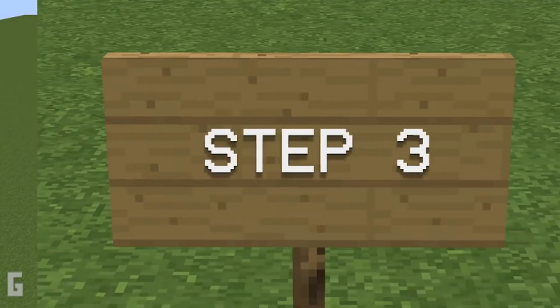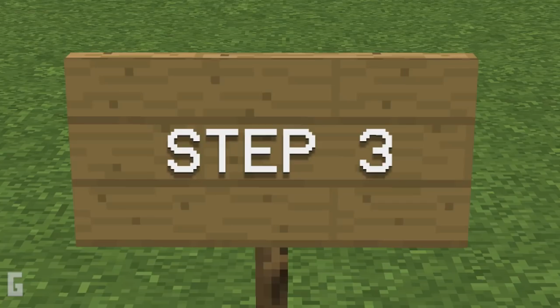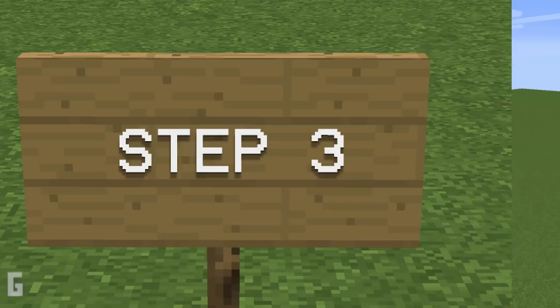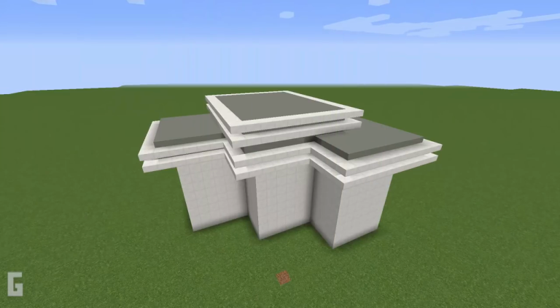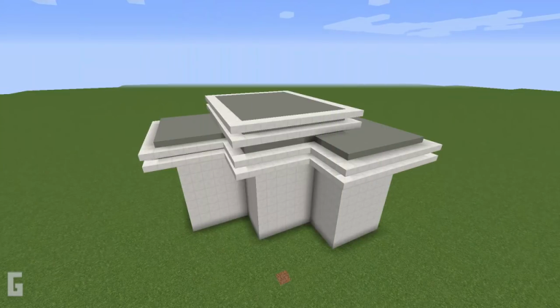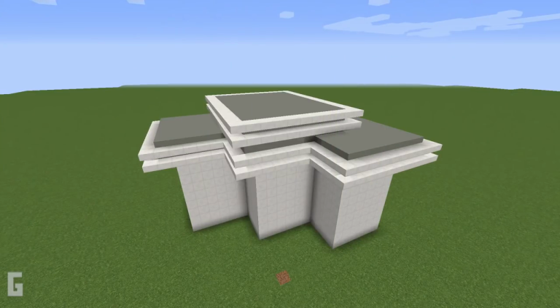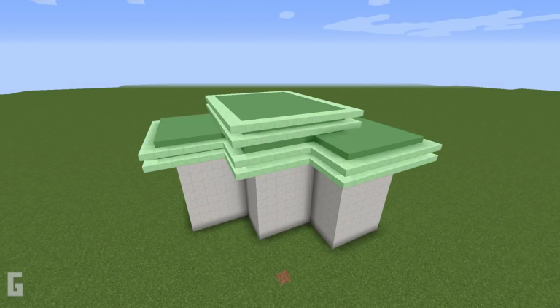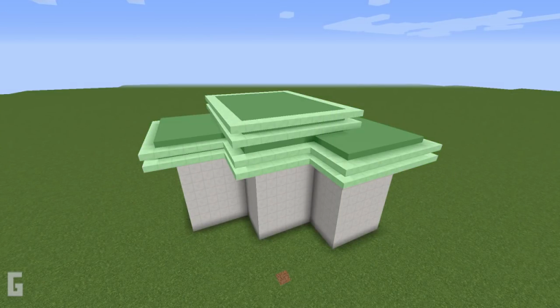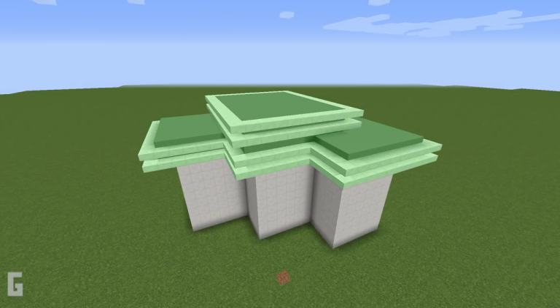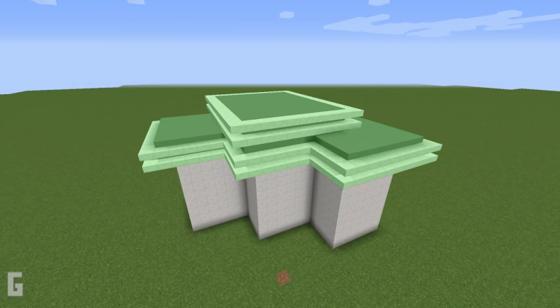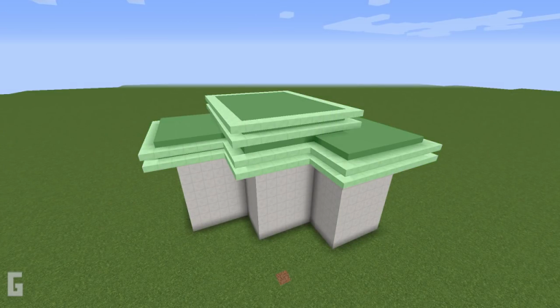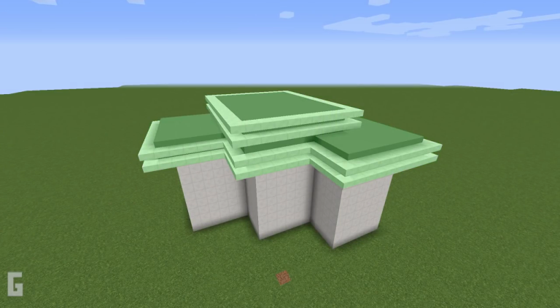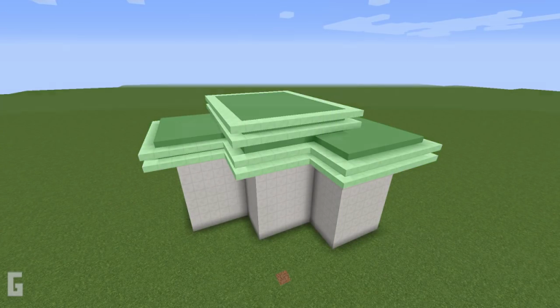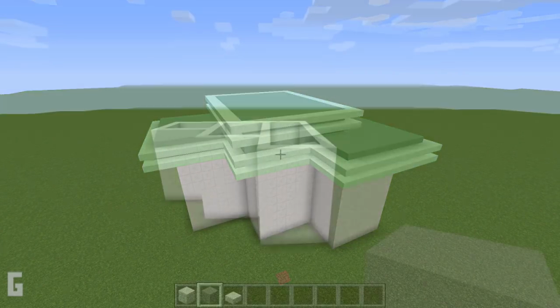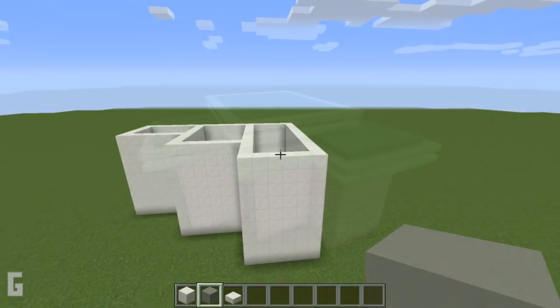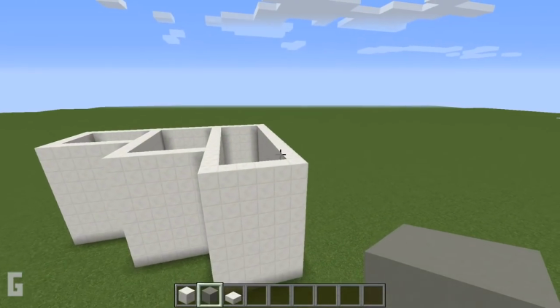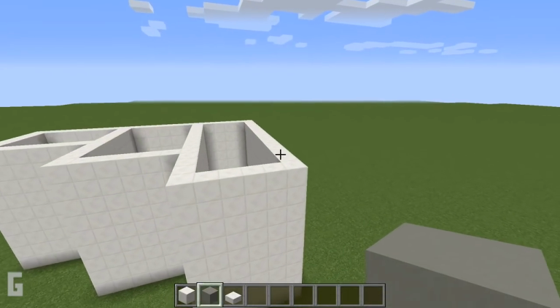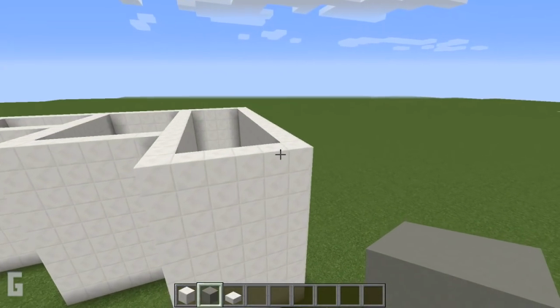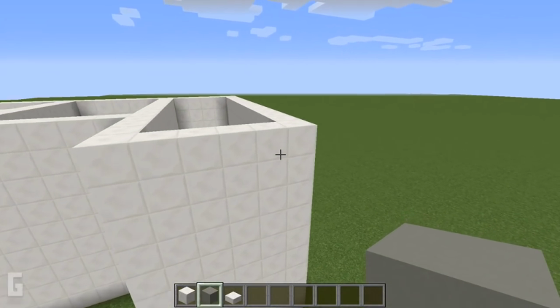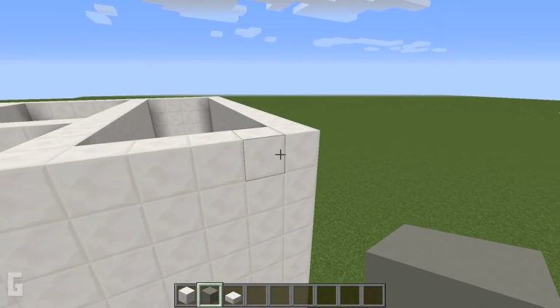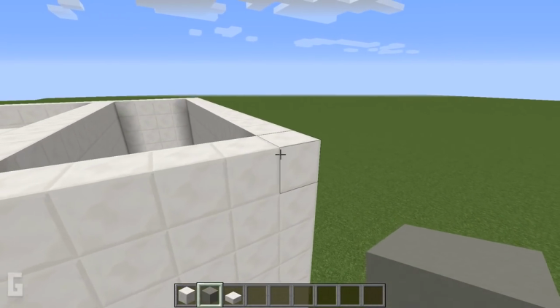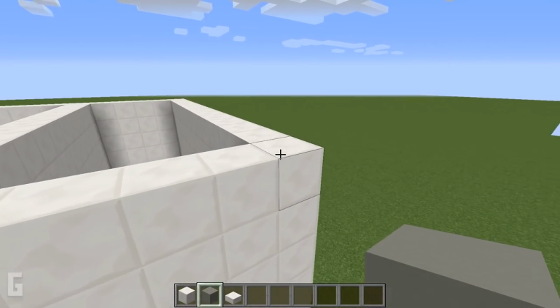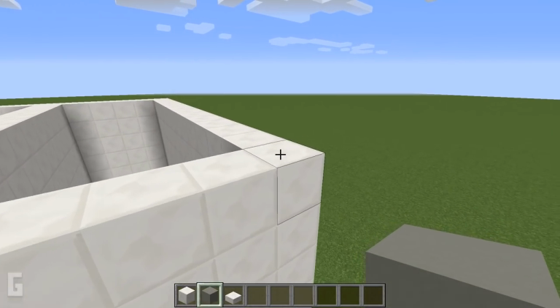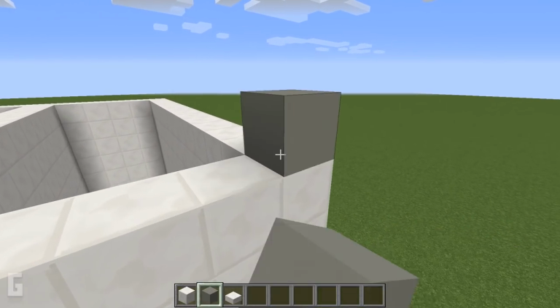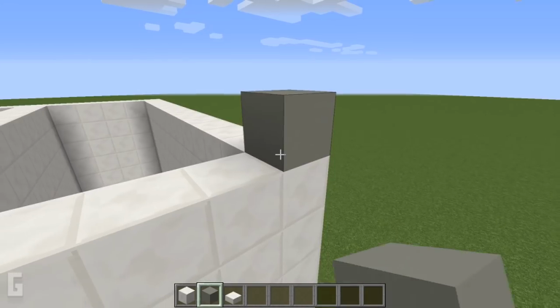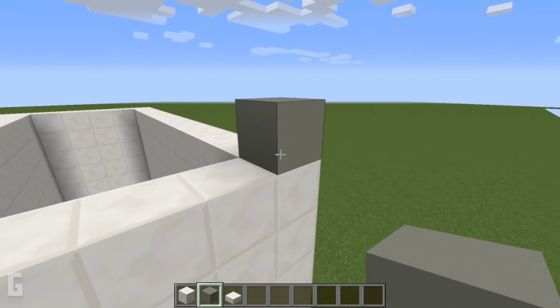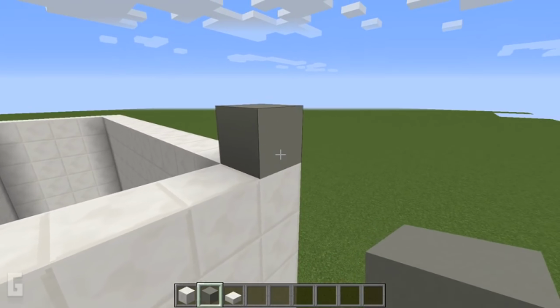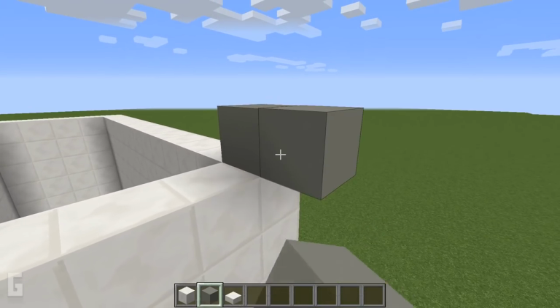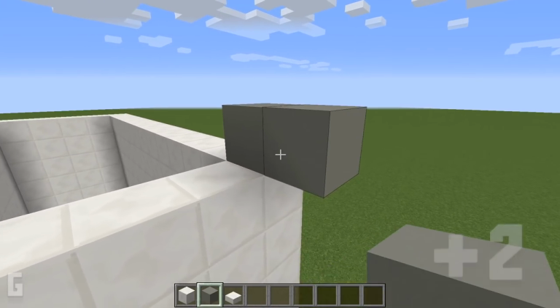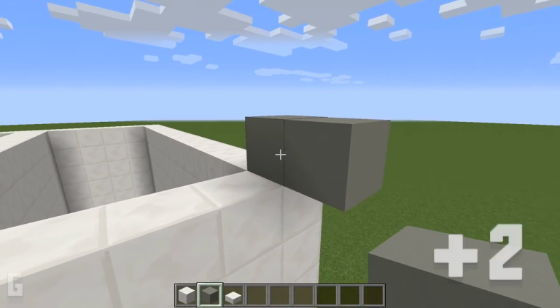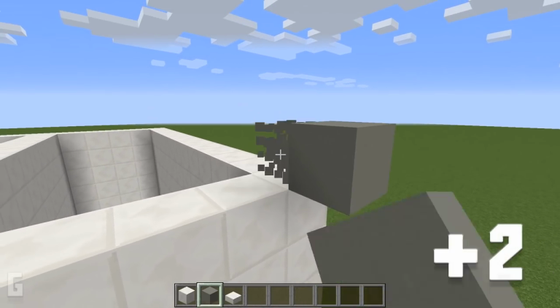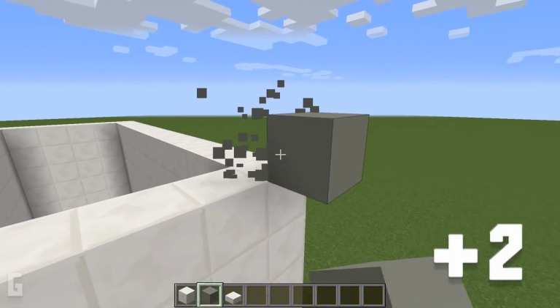Step 3. Next let's work on the roof. Use light gray concrete and create a two-tall border that extends past the wall by one space.